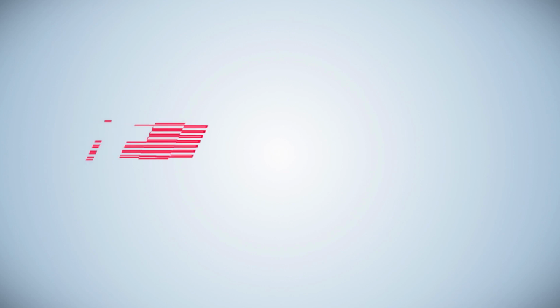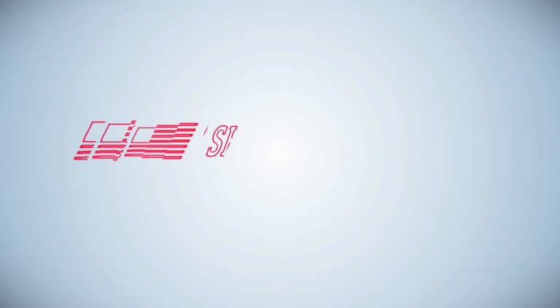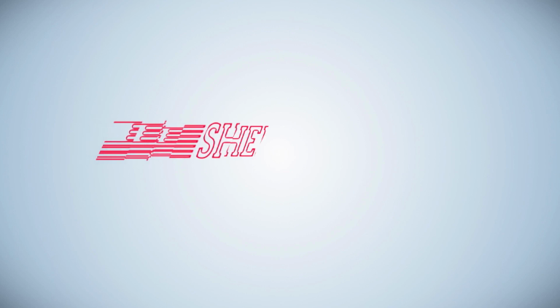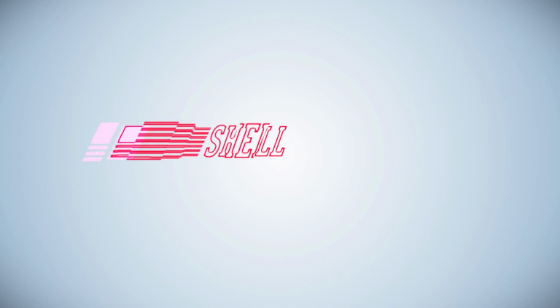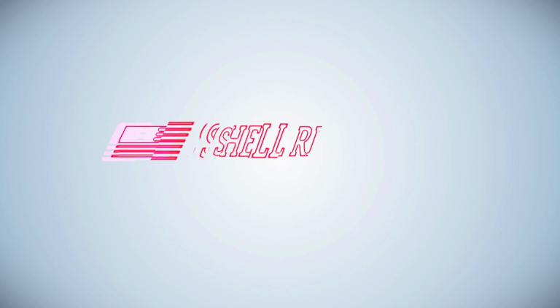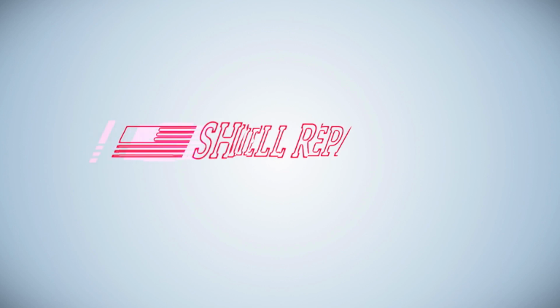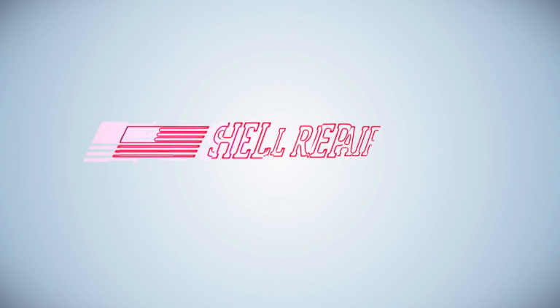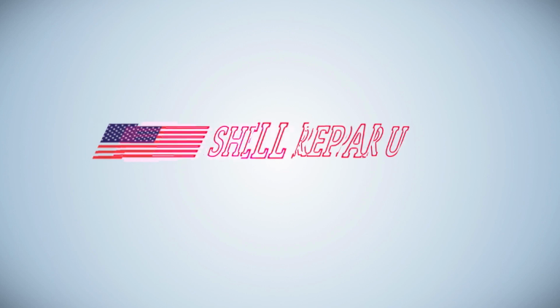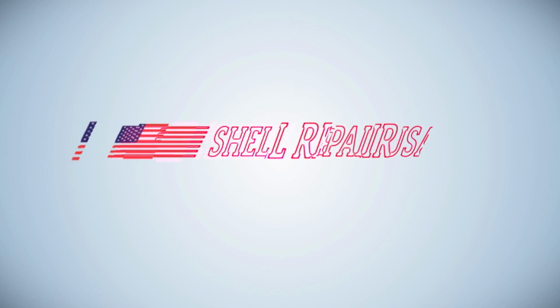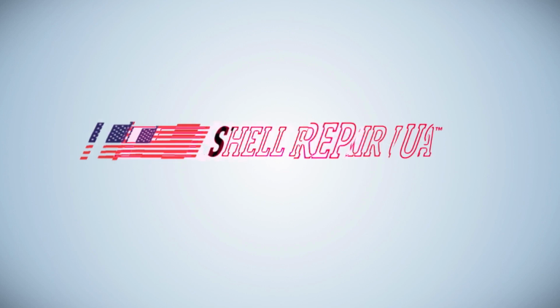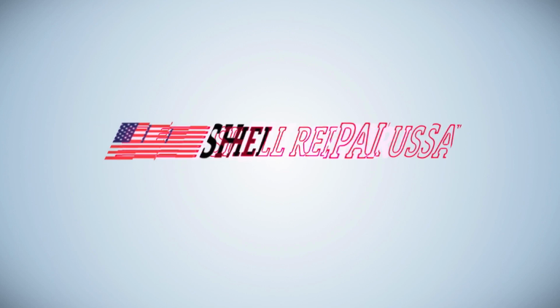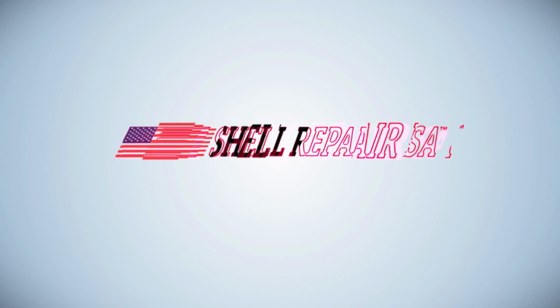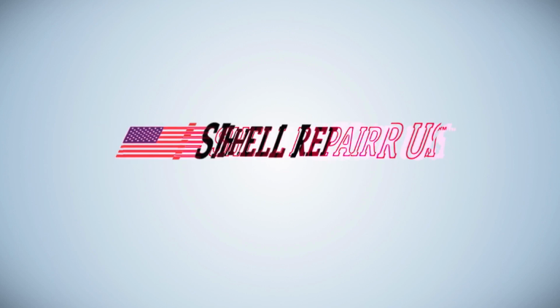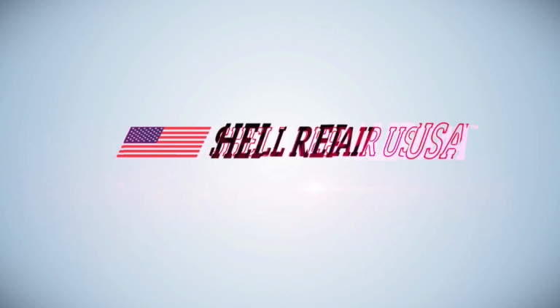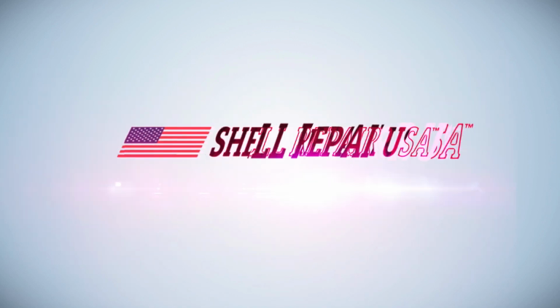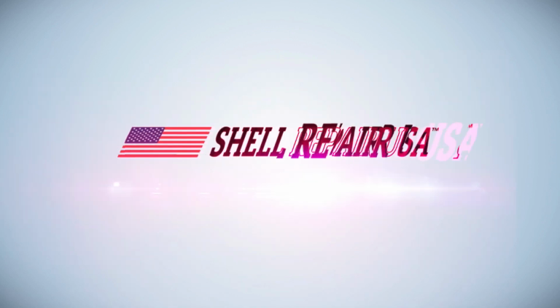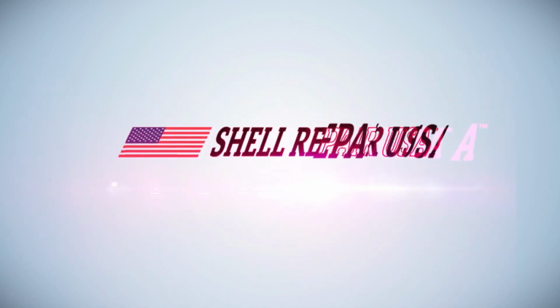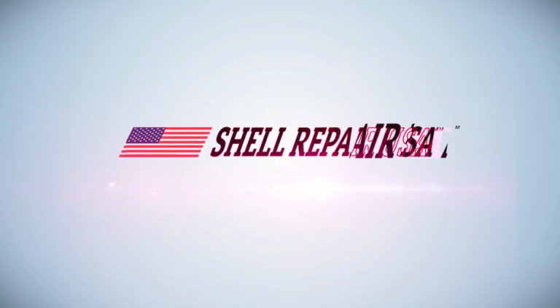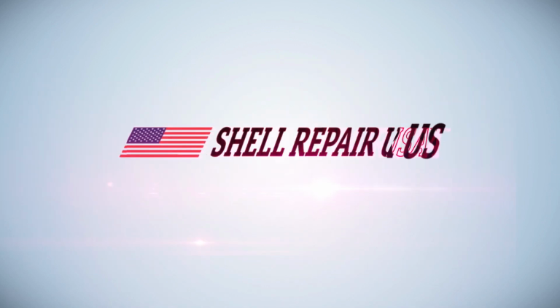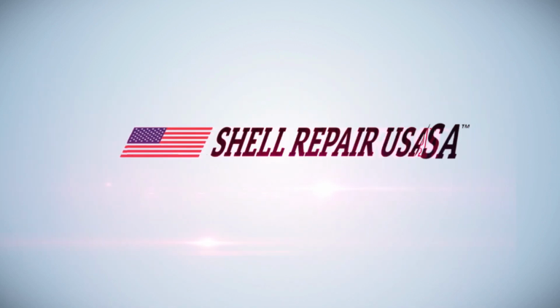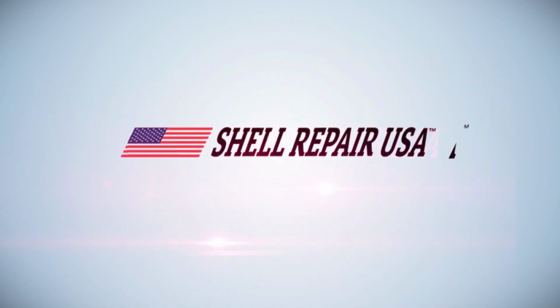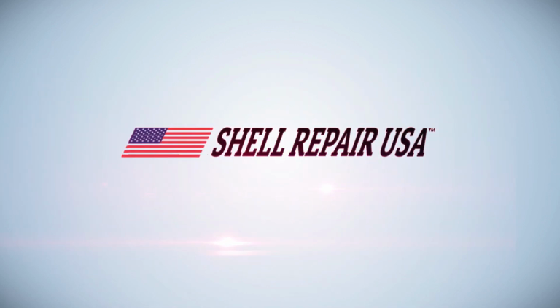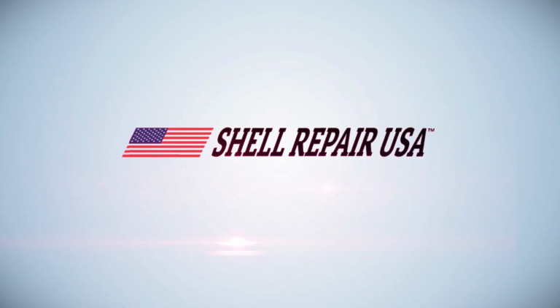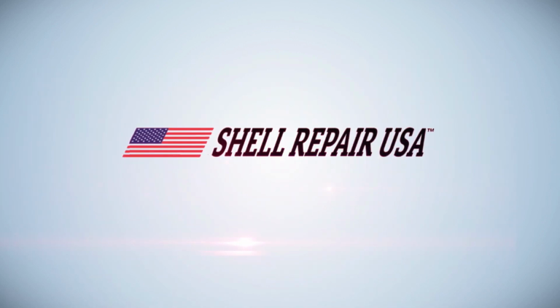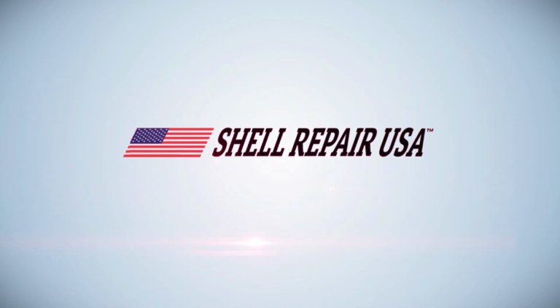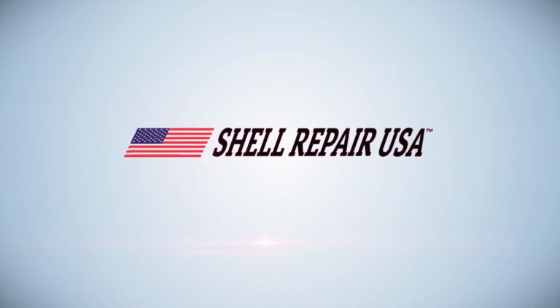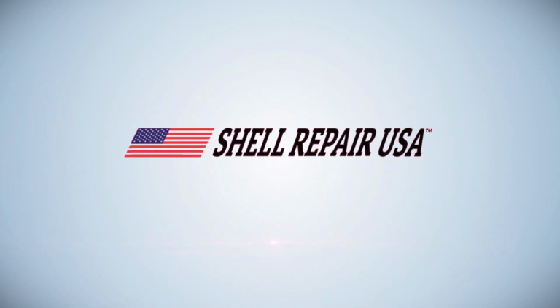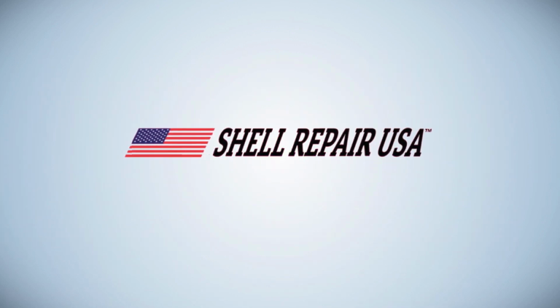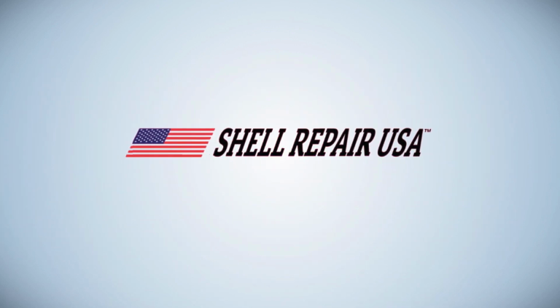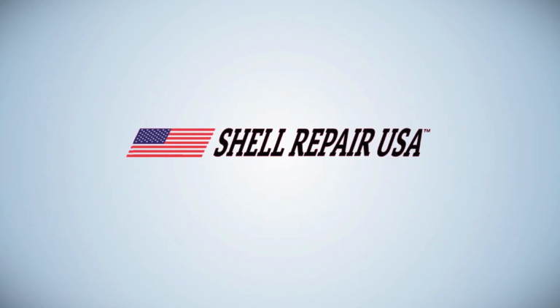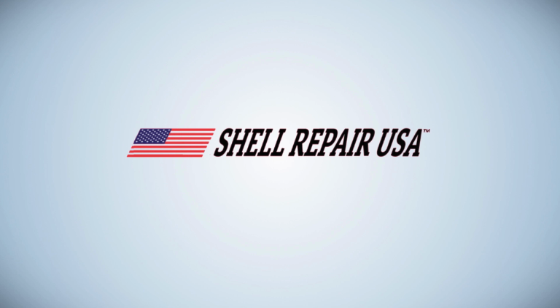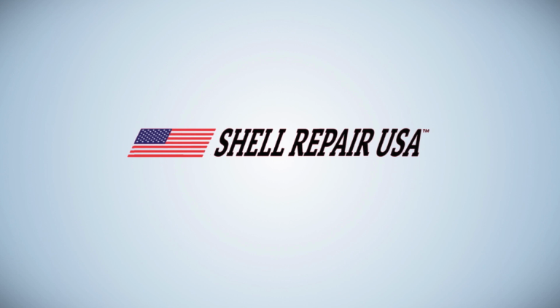Hey everyone, Rob with Shell Repair here, and in this video we're going to be refurbishing a dragon boat.